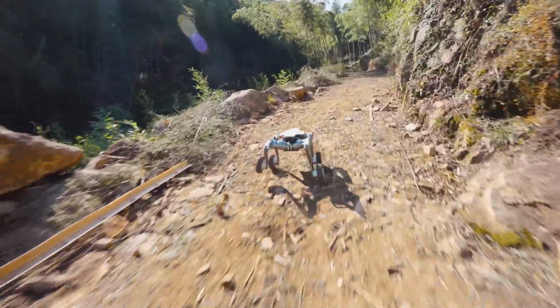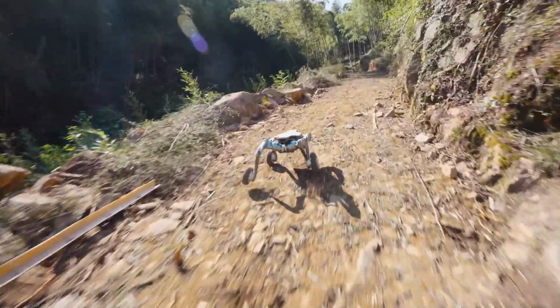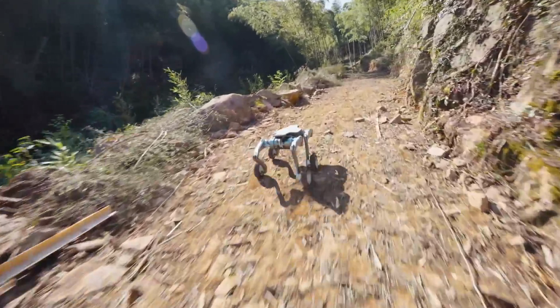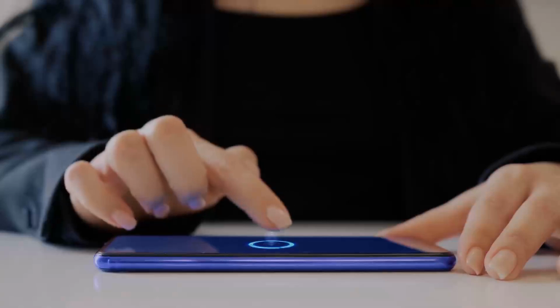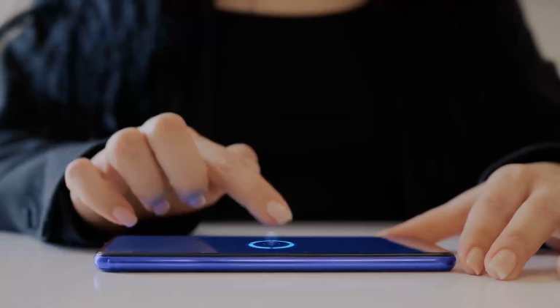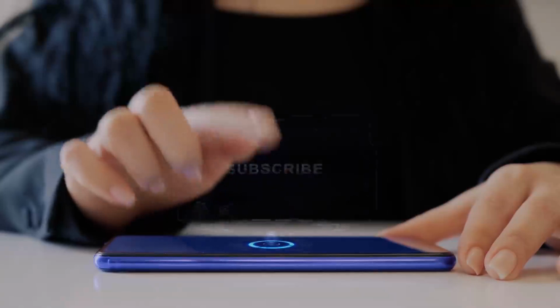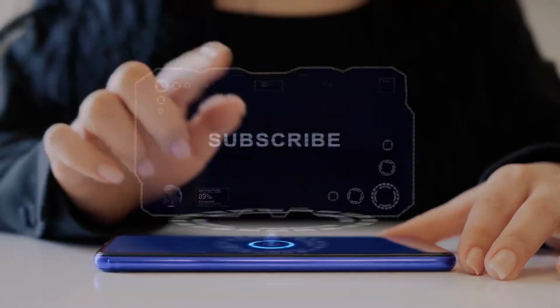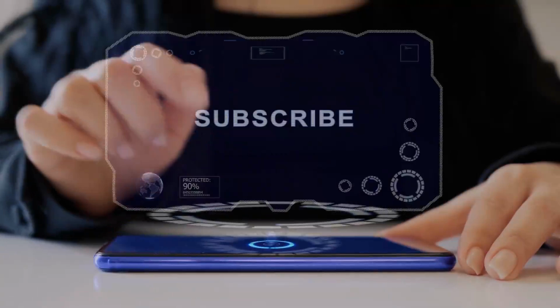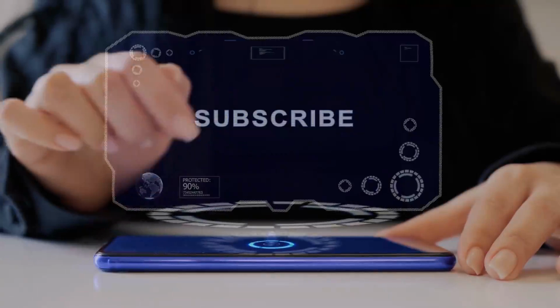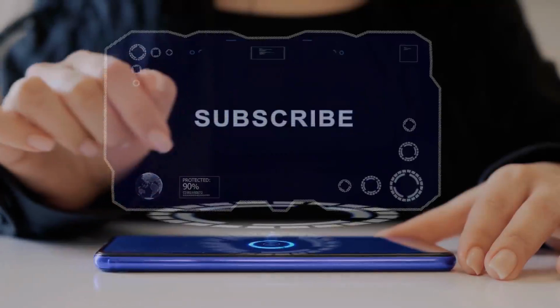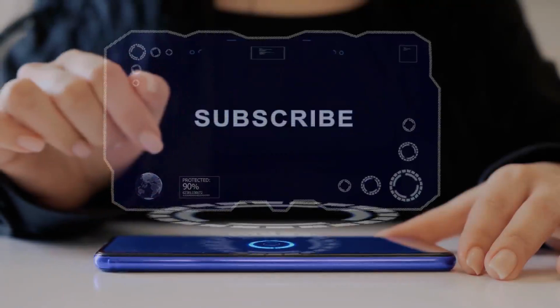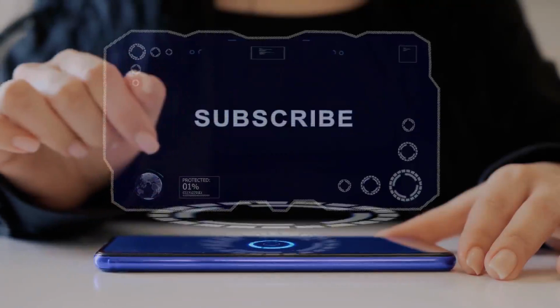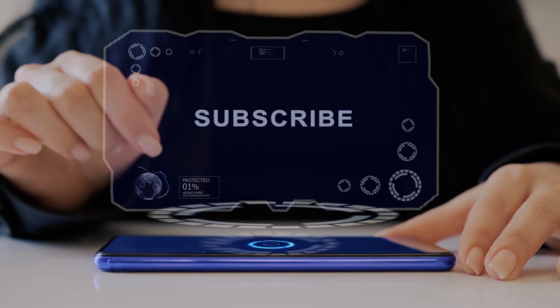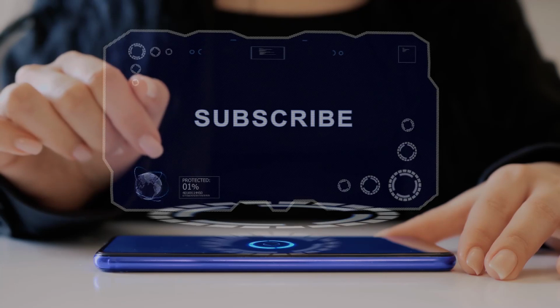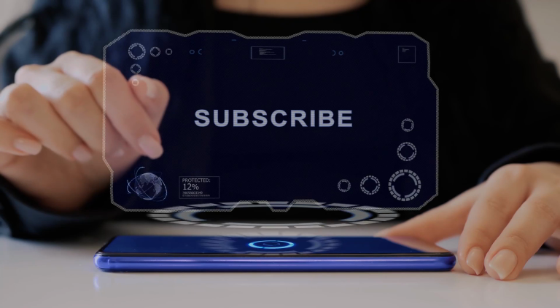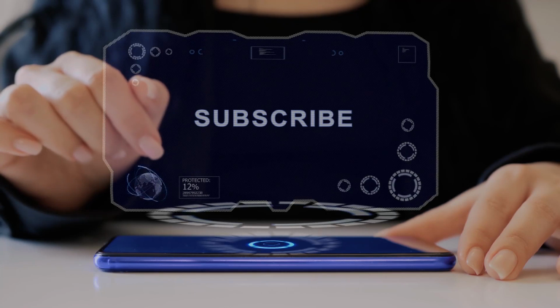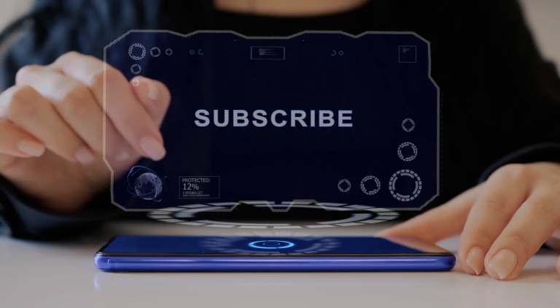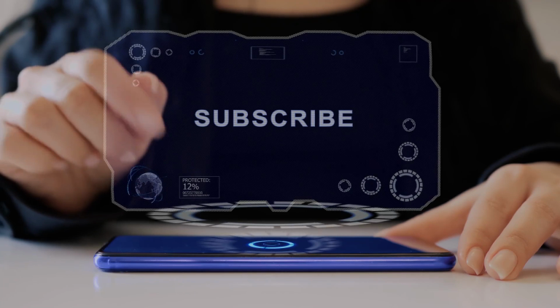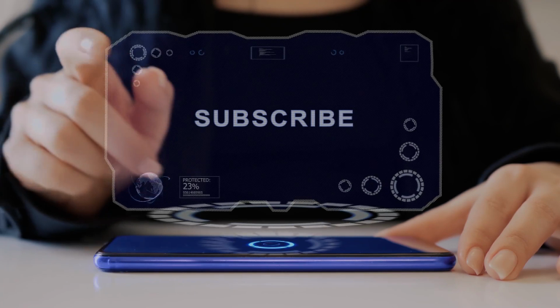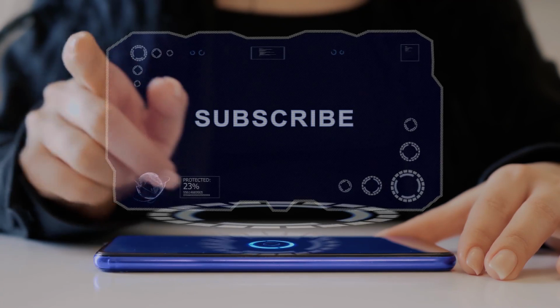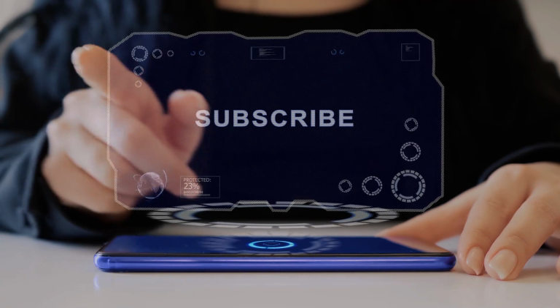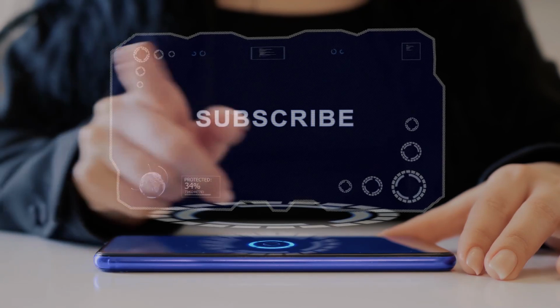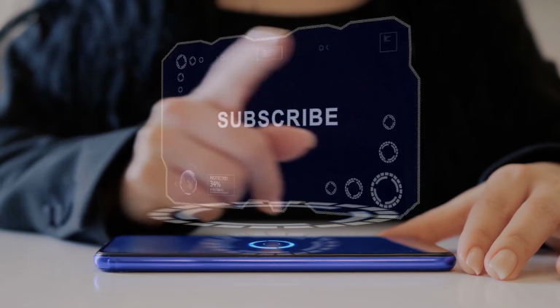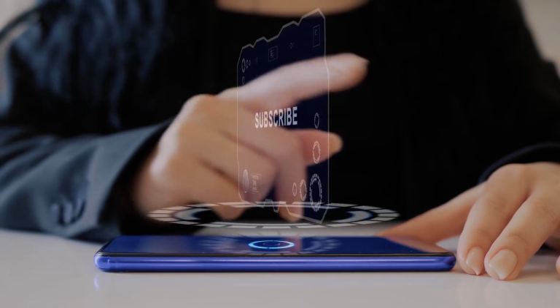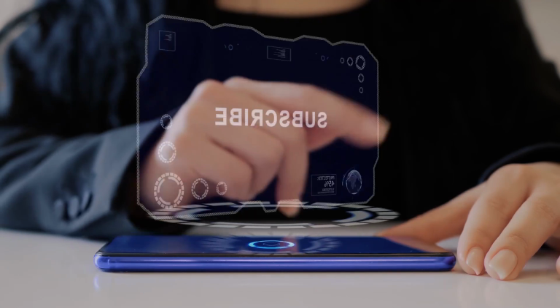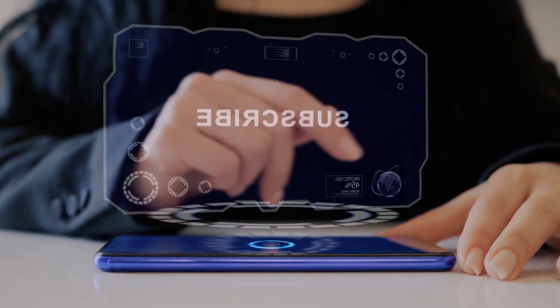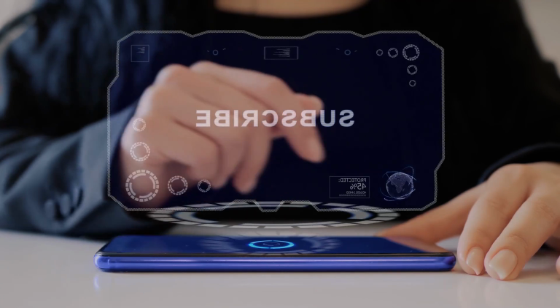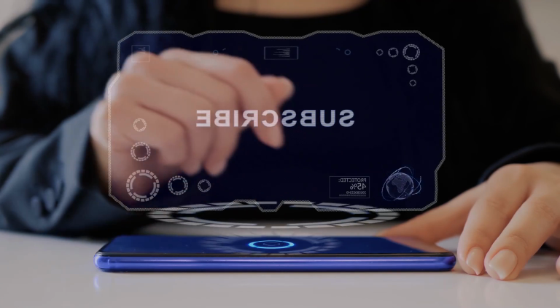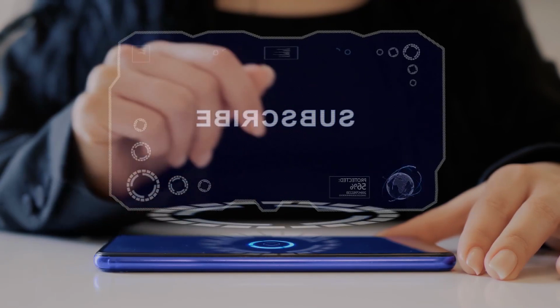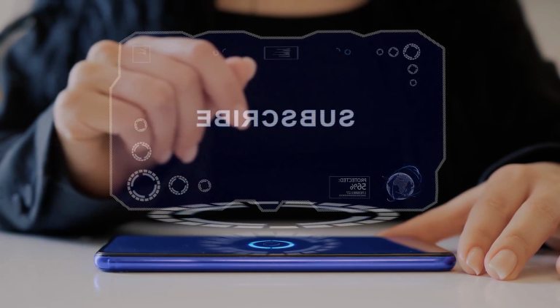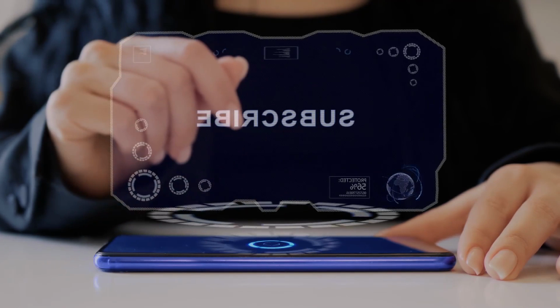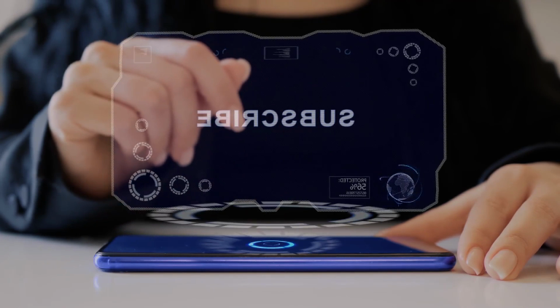As you hit that subscribe button, let me take you through some of its crazy features that set it apart.